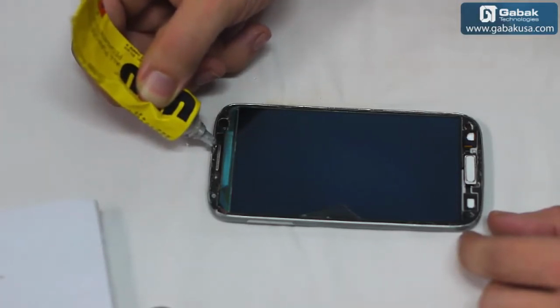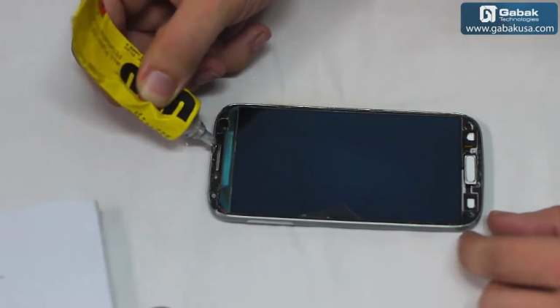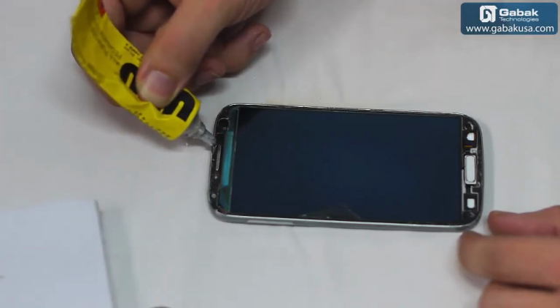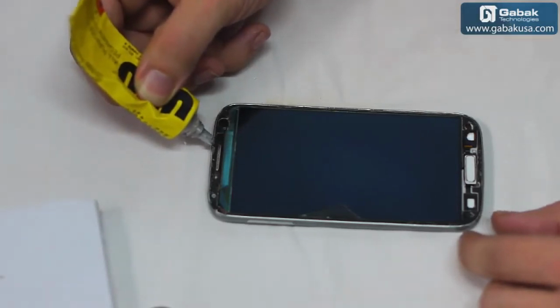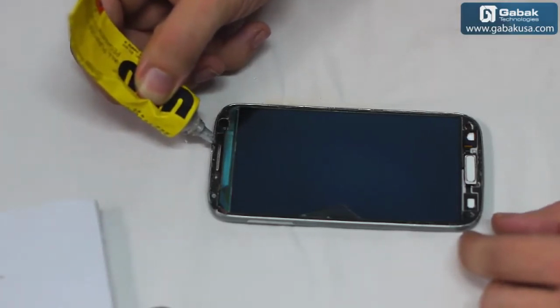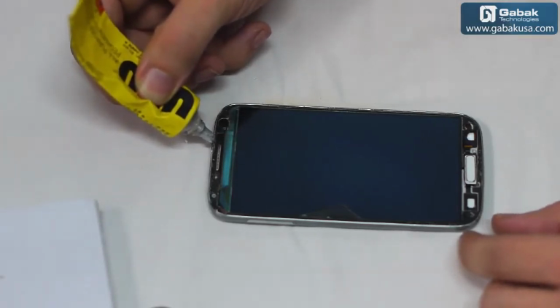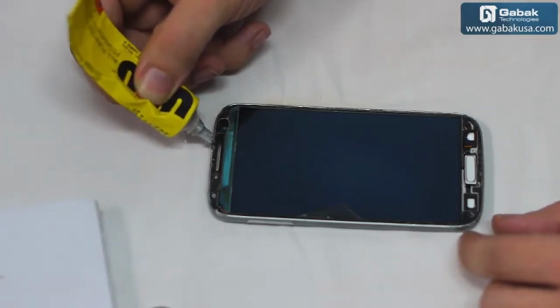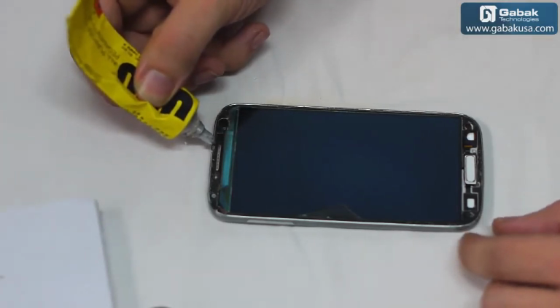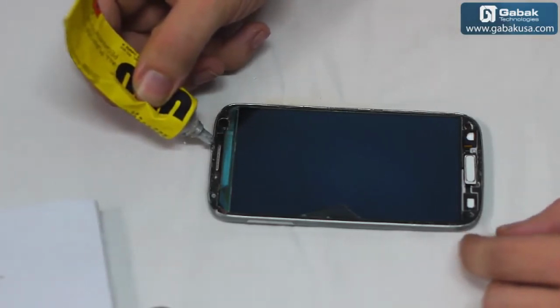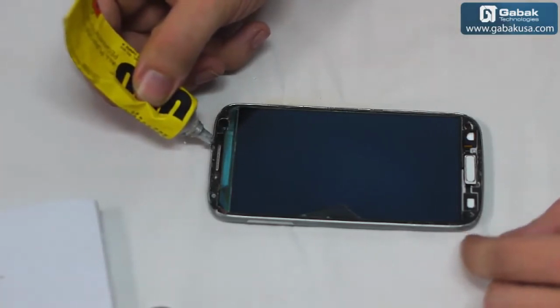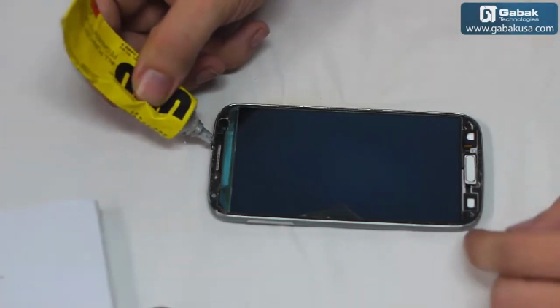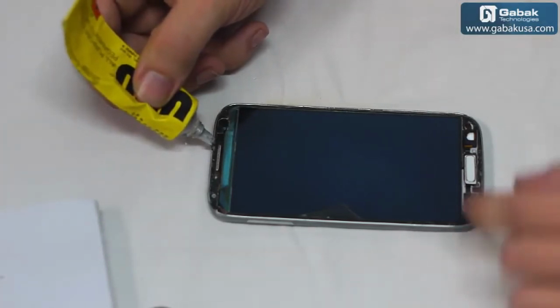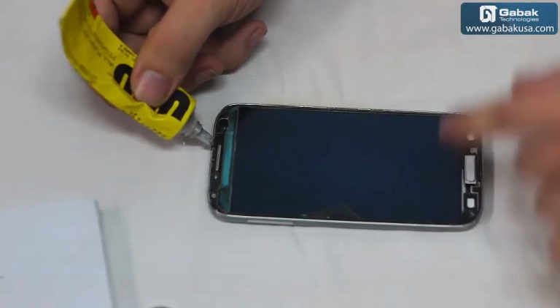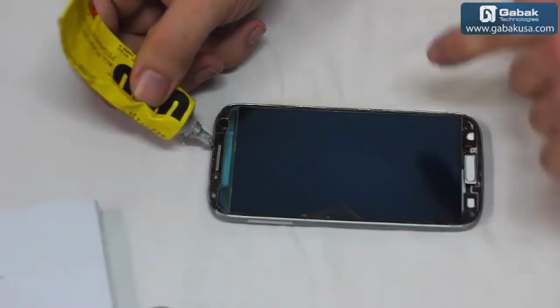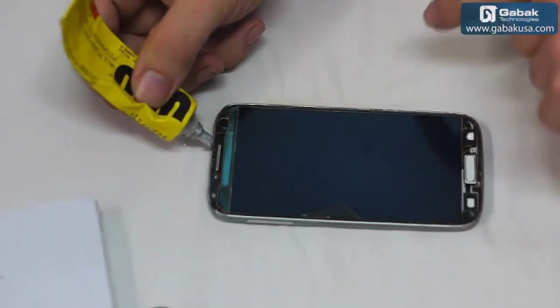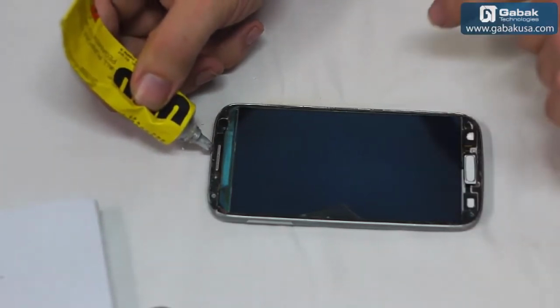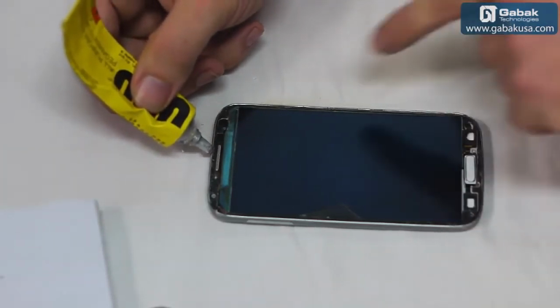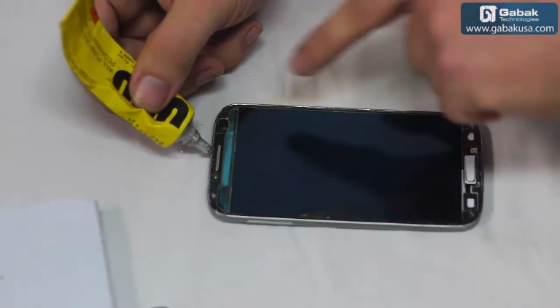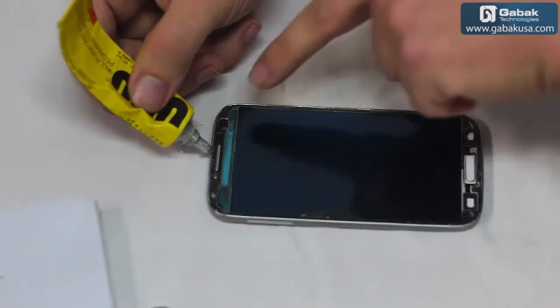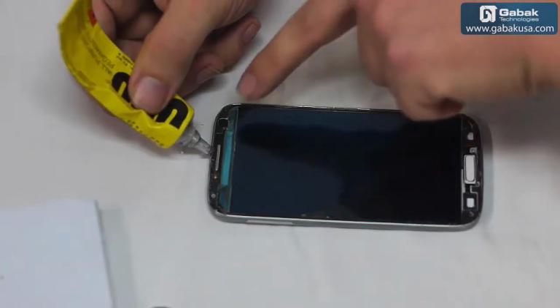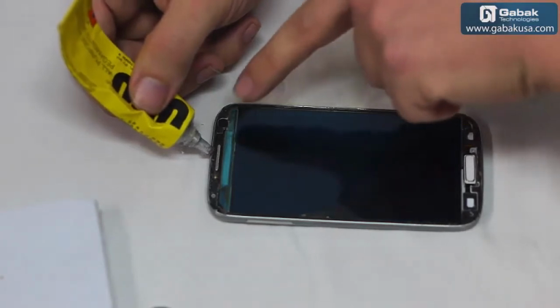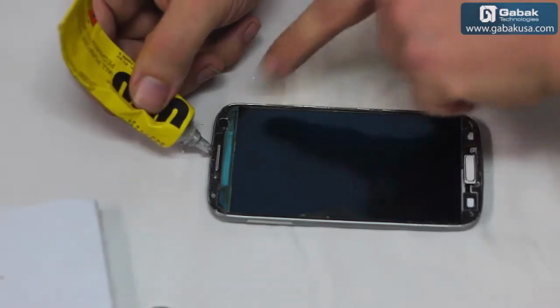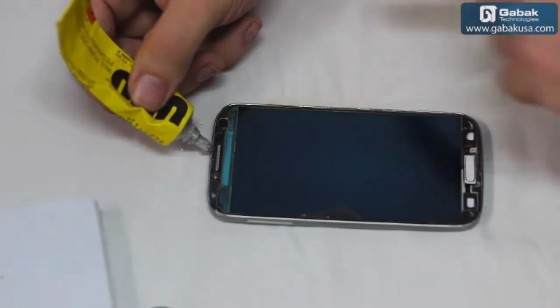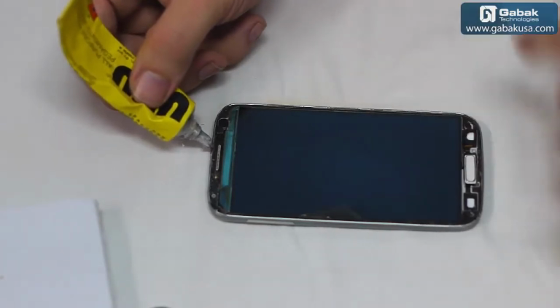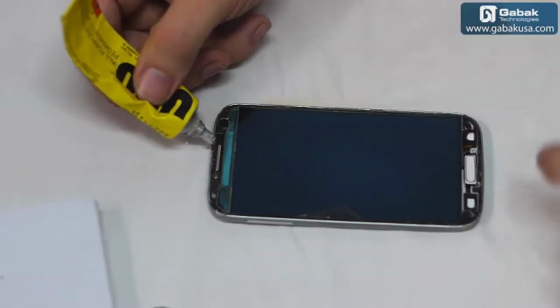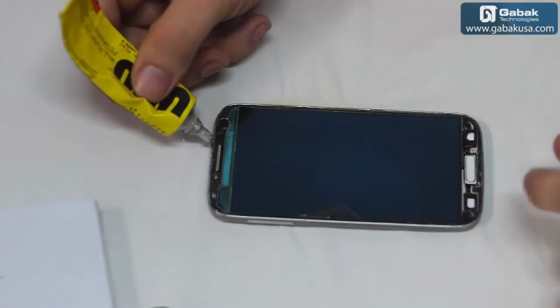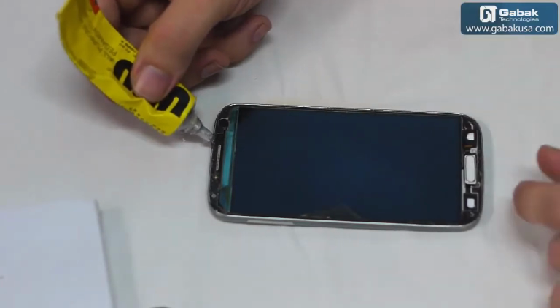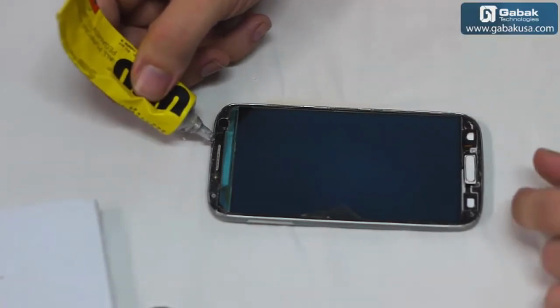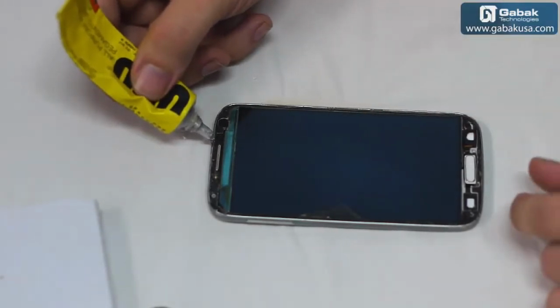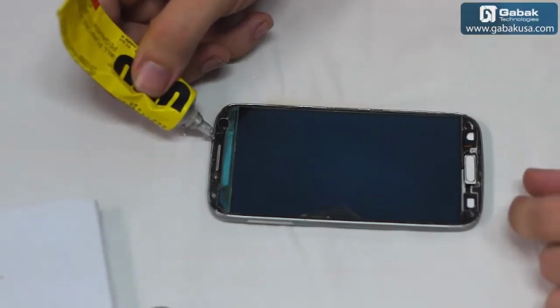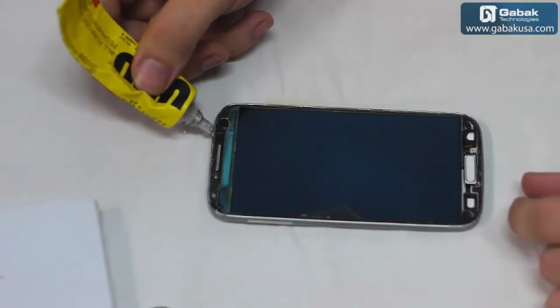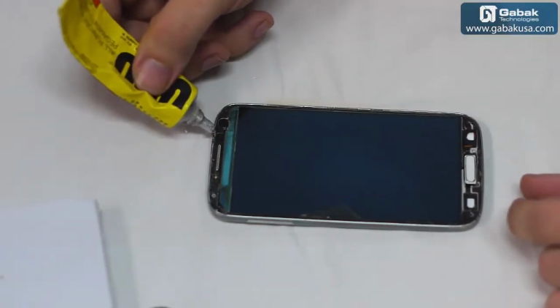We have to be very careful with the sensors and the camera, of course.